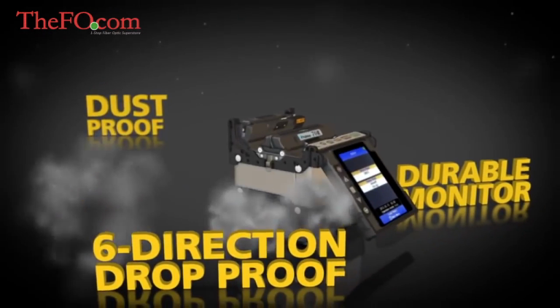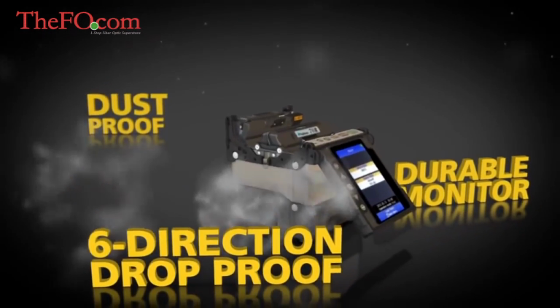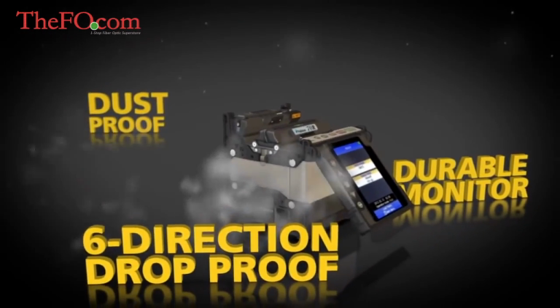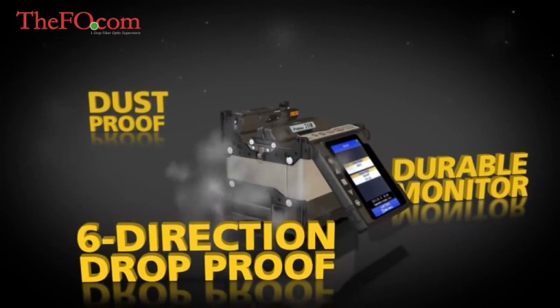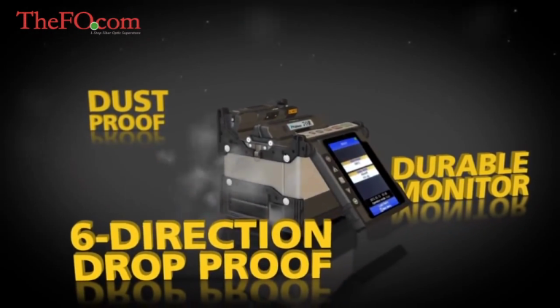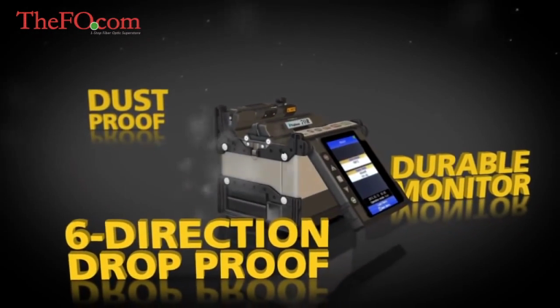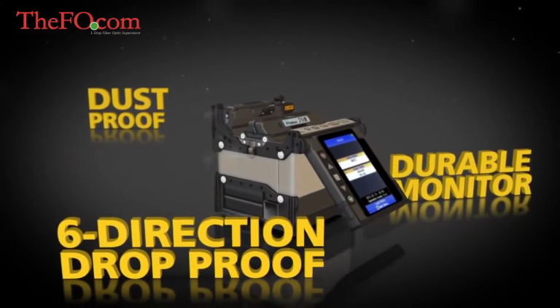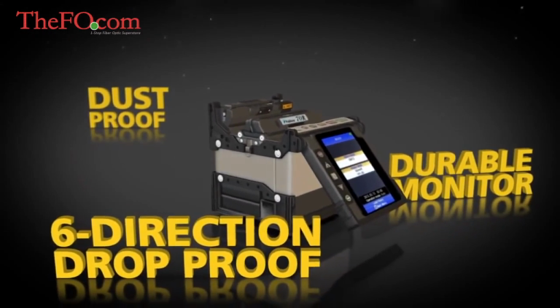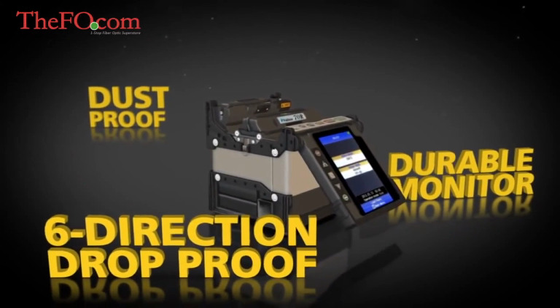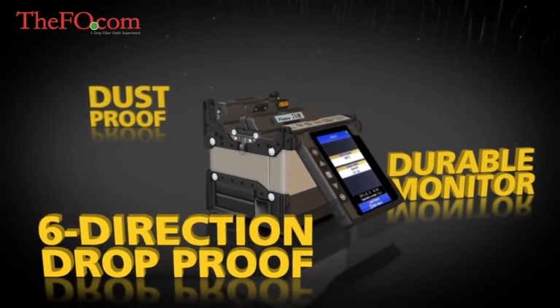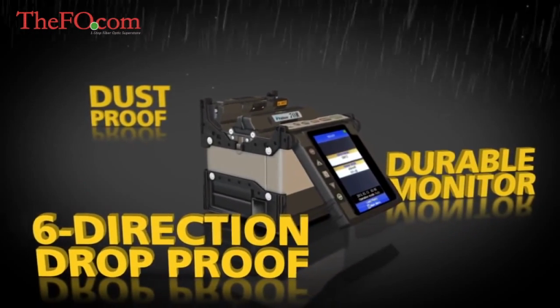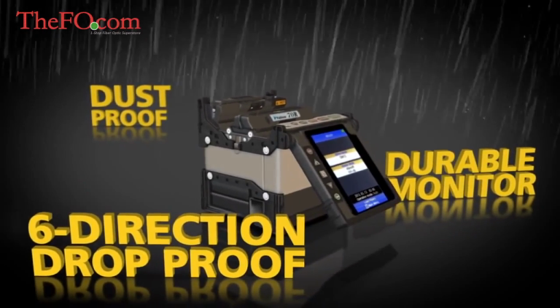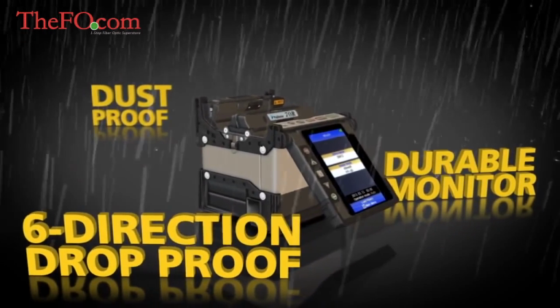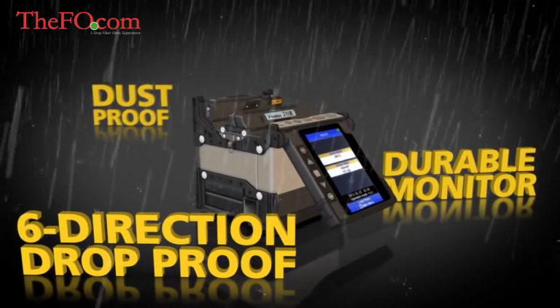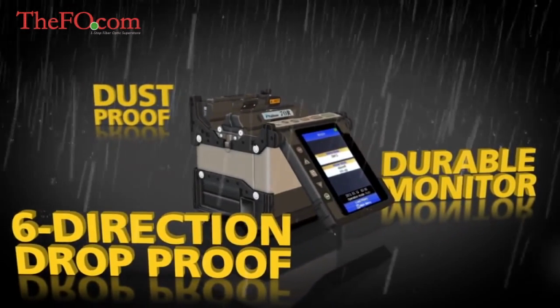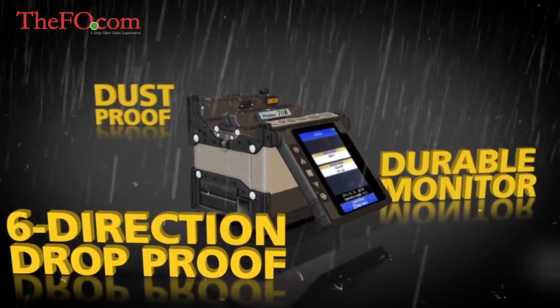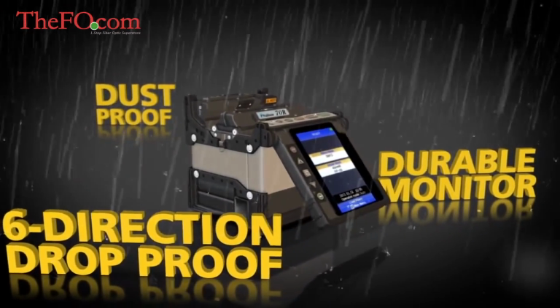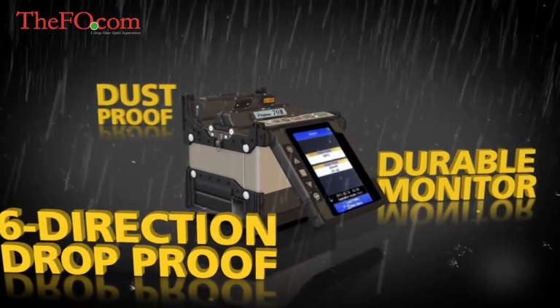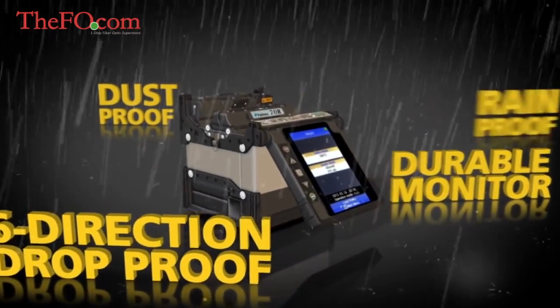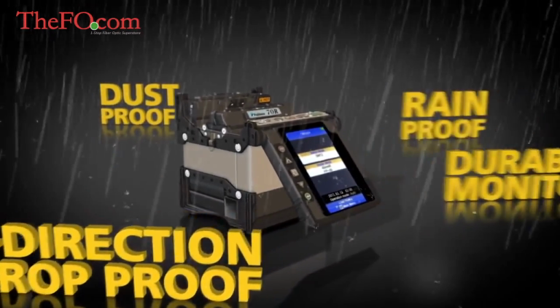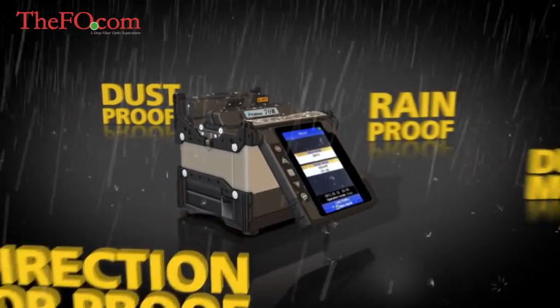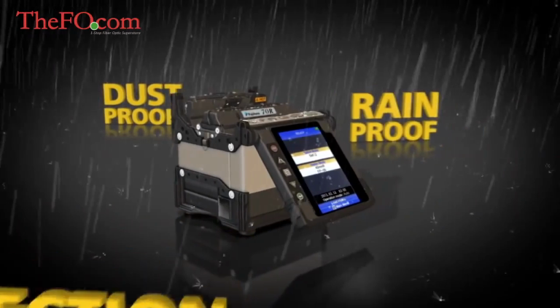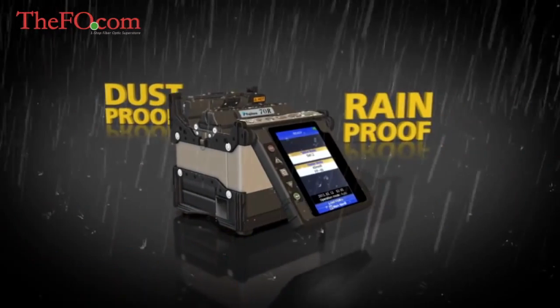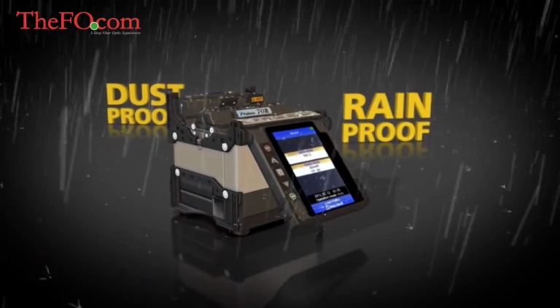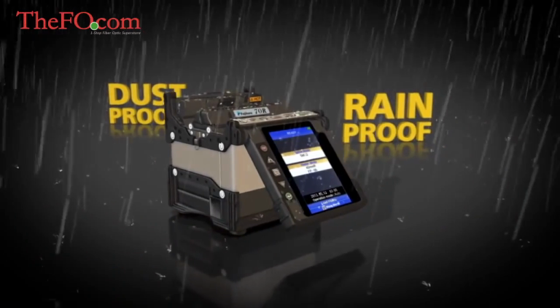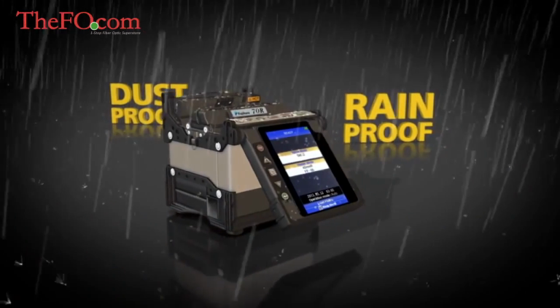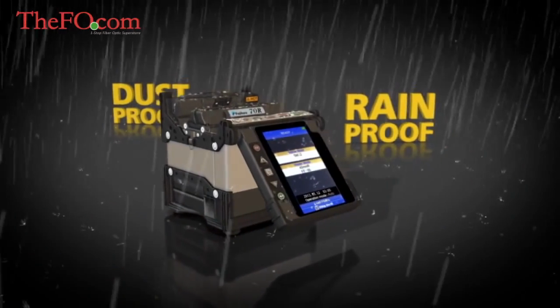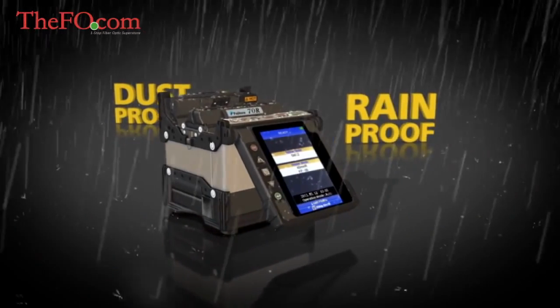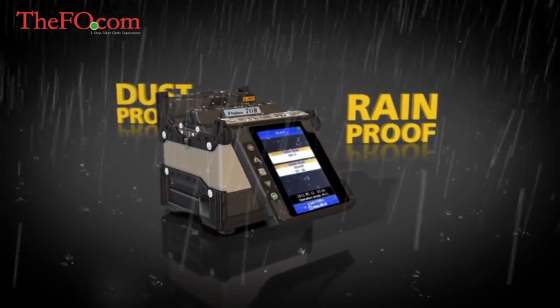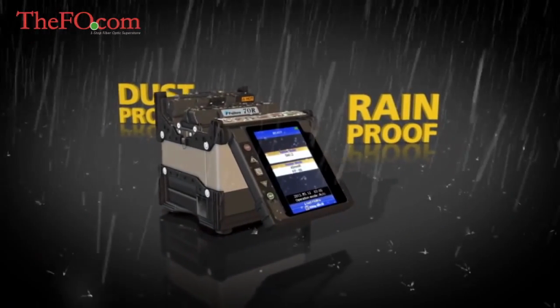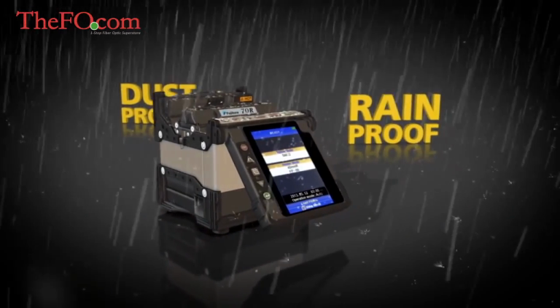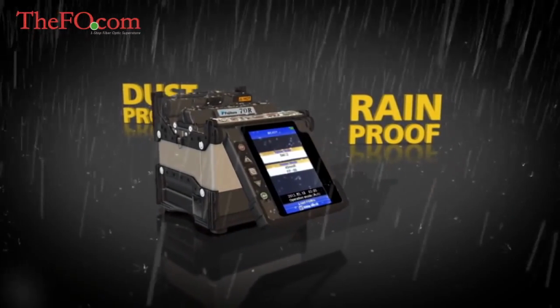It's six-direction drop-proof, dust-proof, and rain-proof.